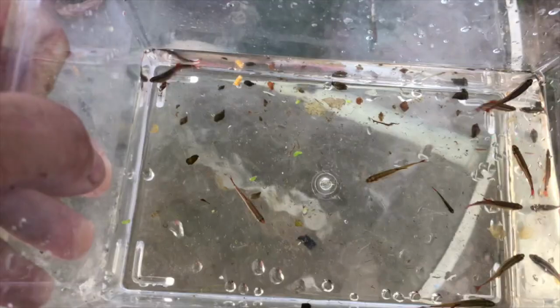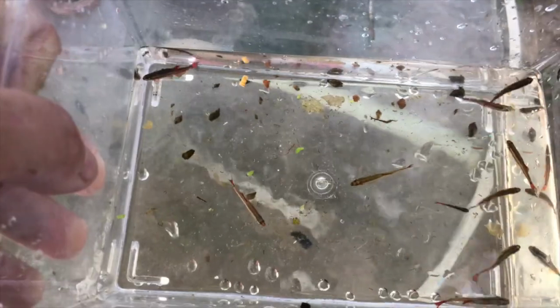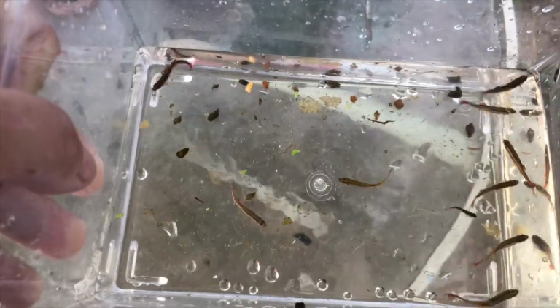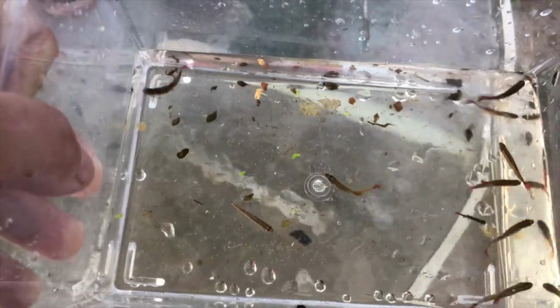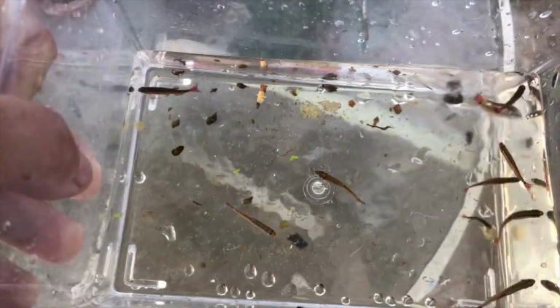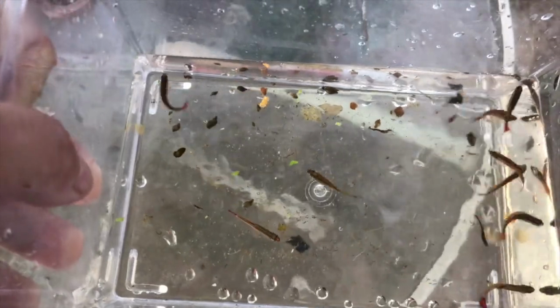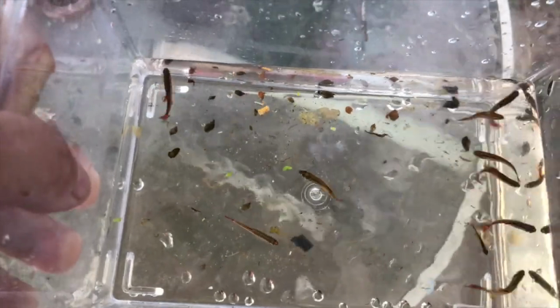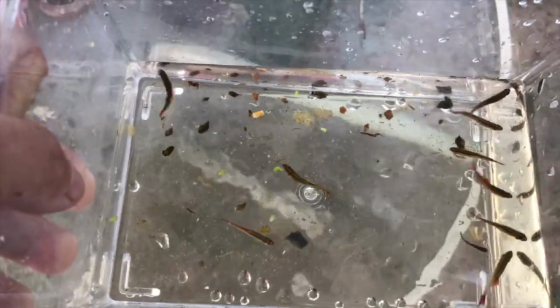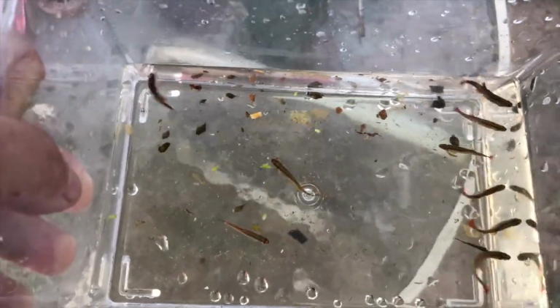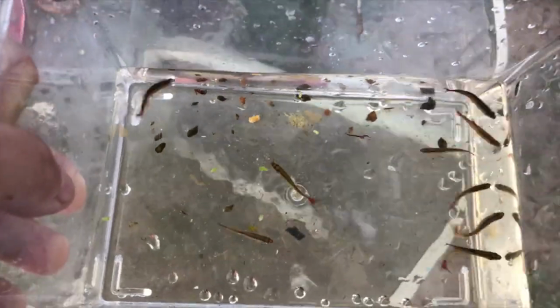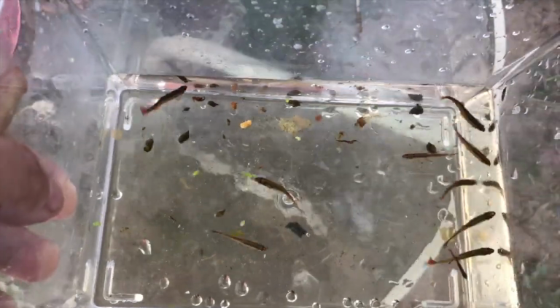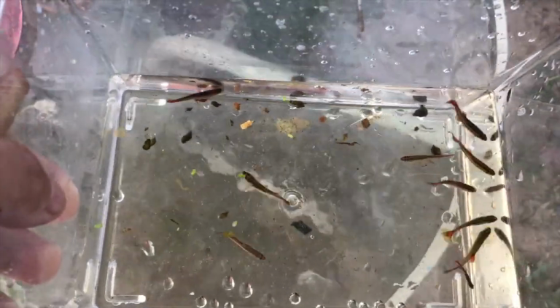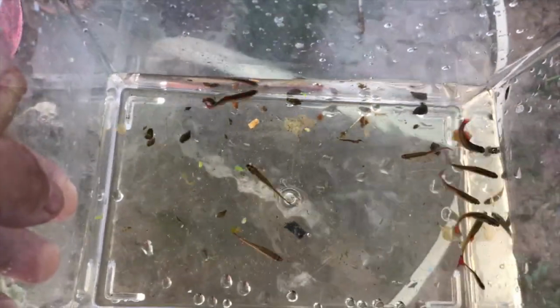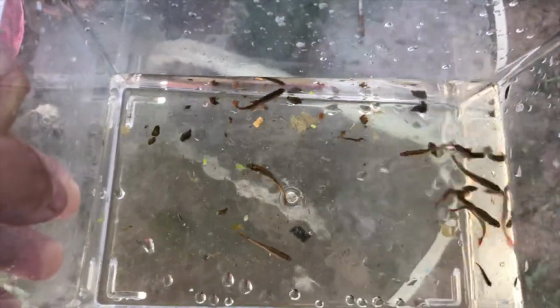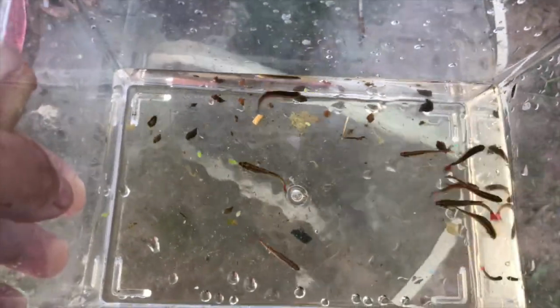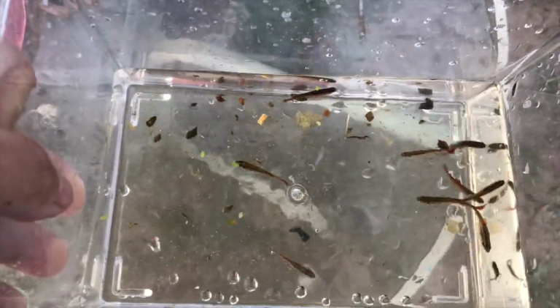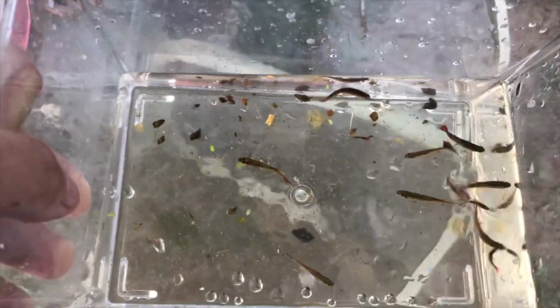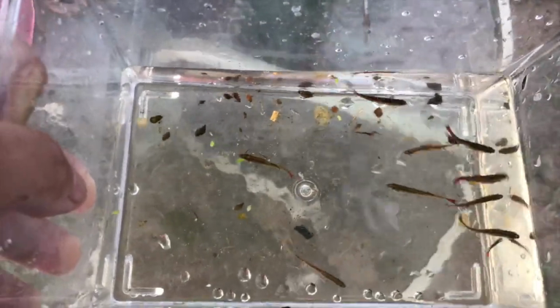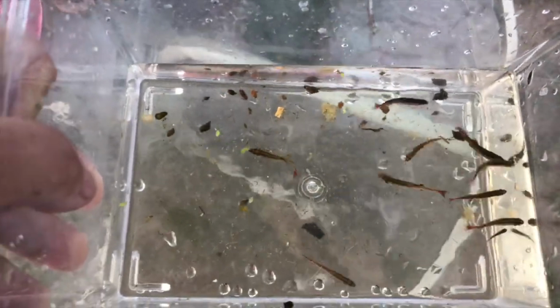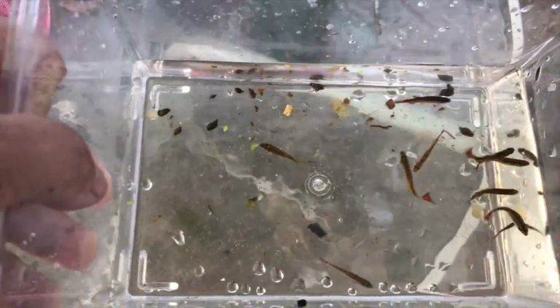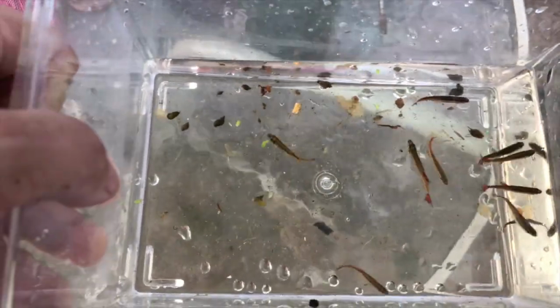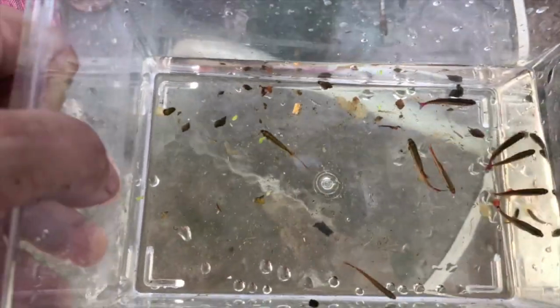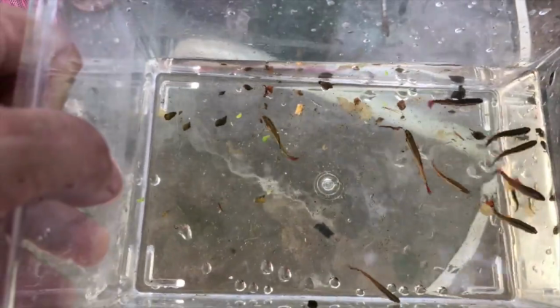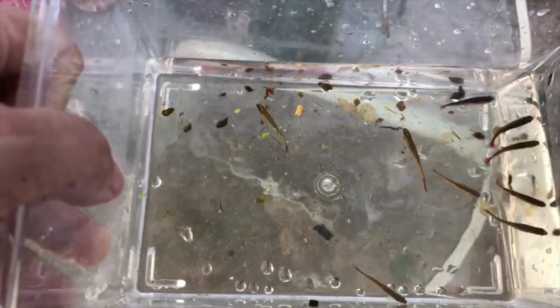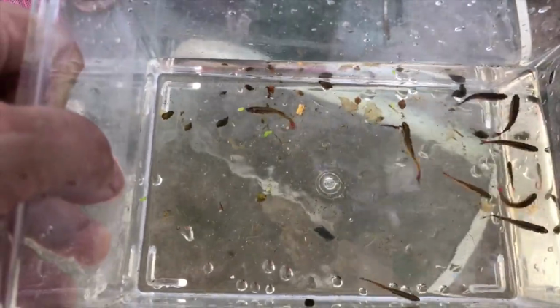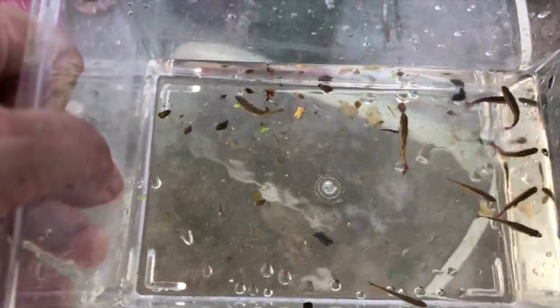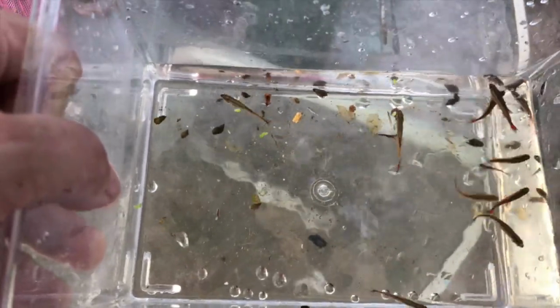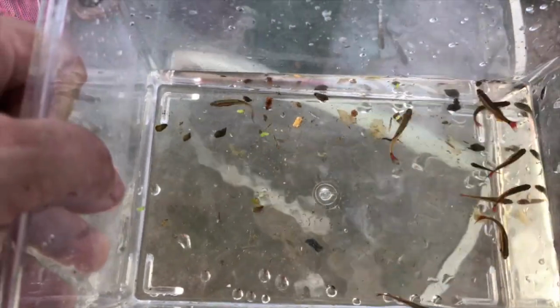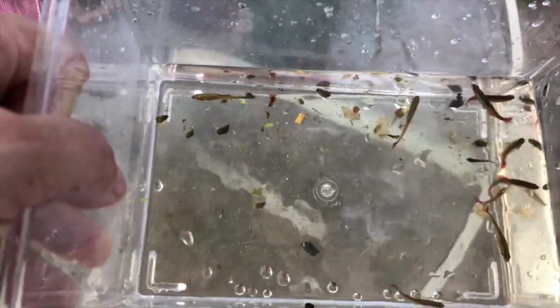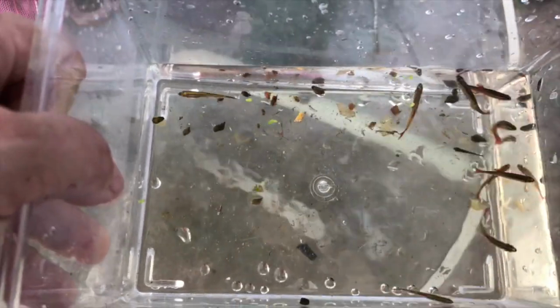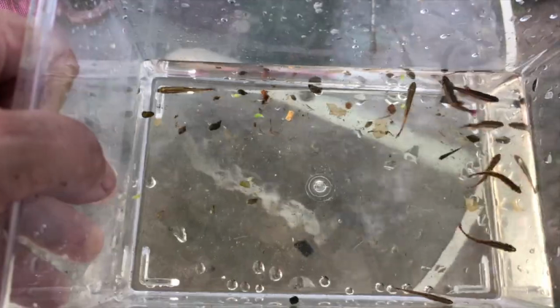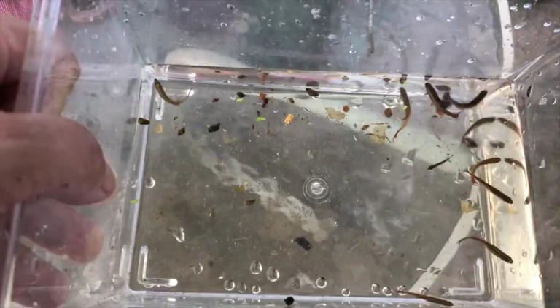There's a little baby fry in there, but most of them look like the fish I put in there. Let me check another one.